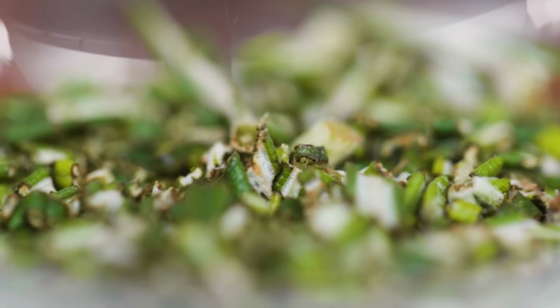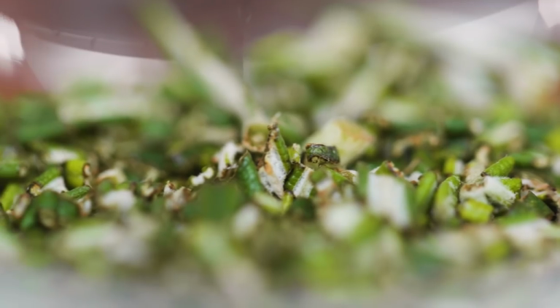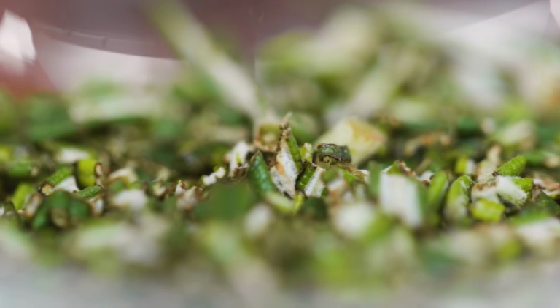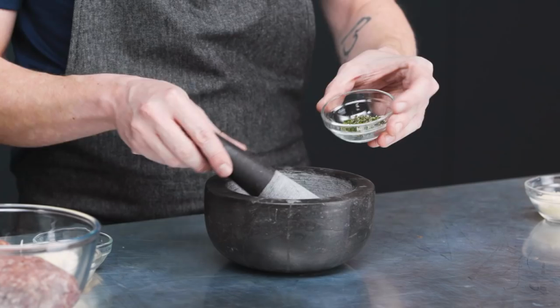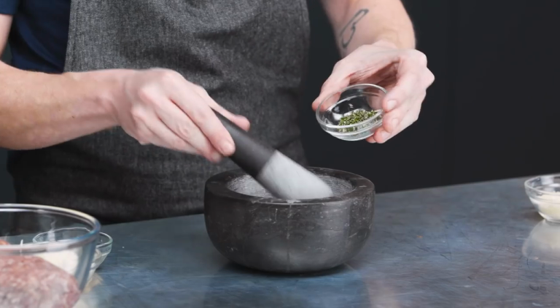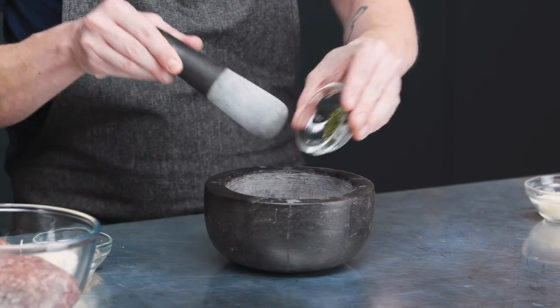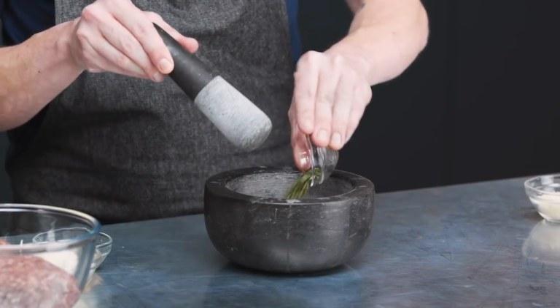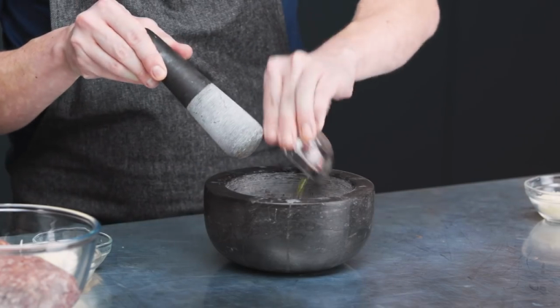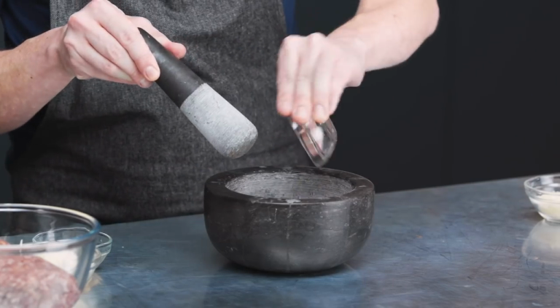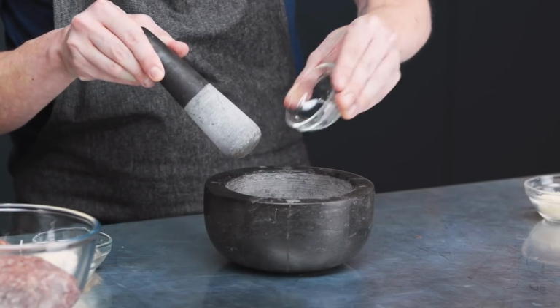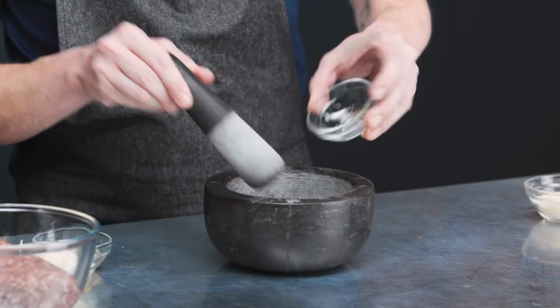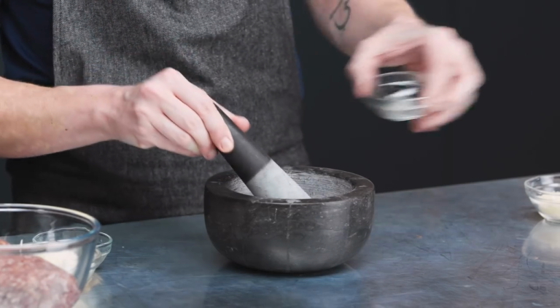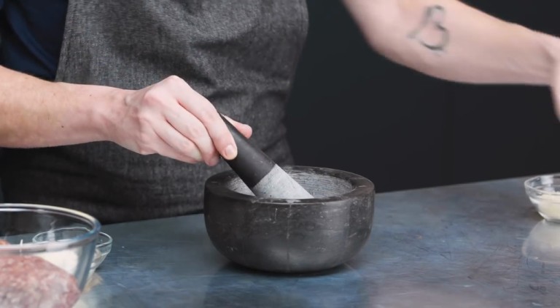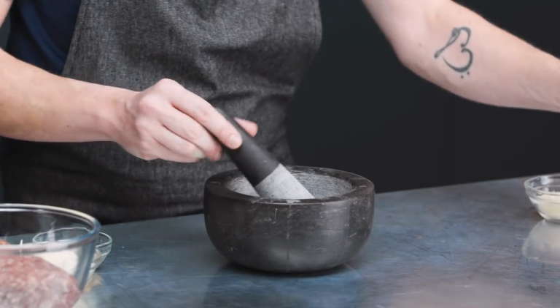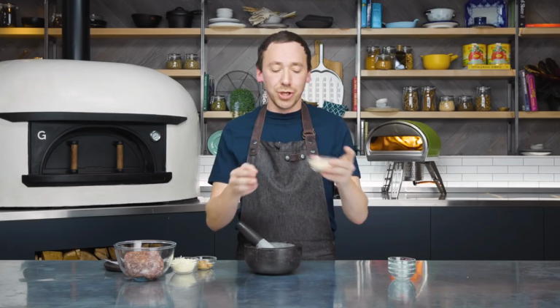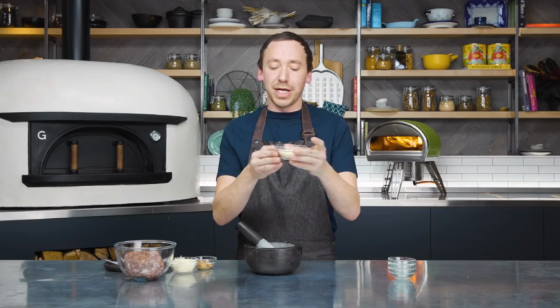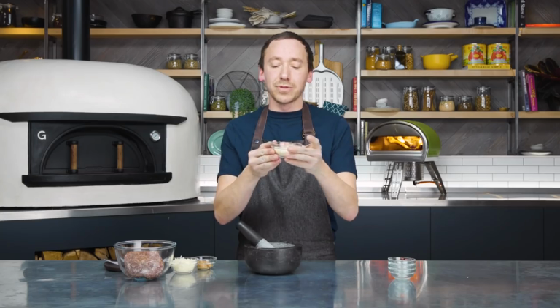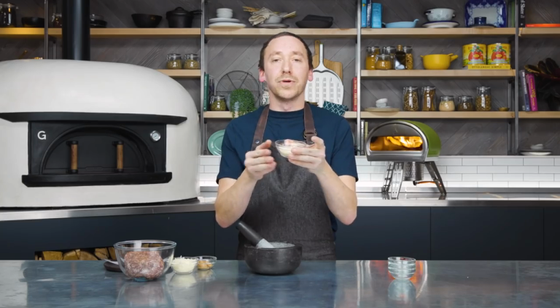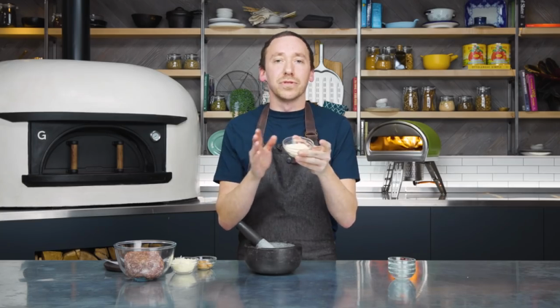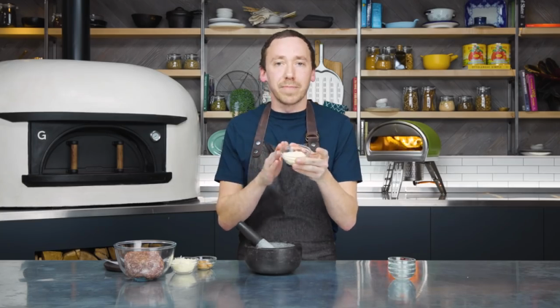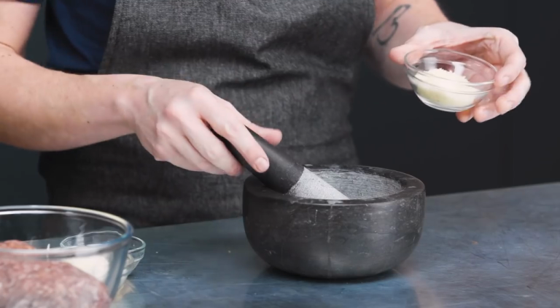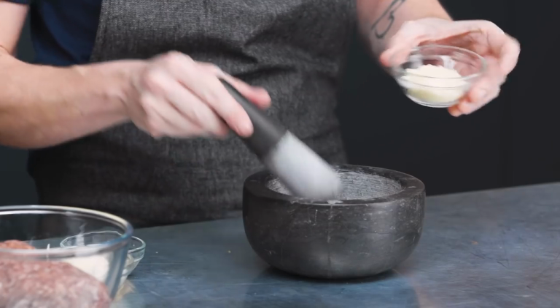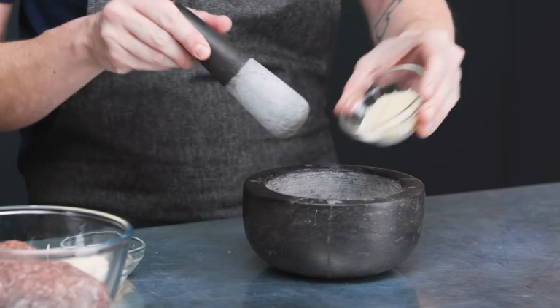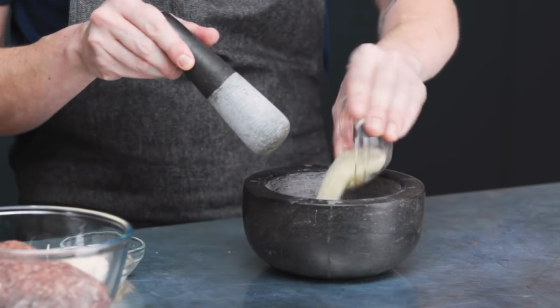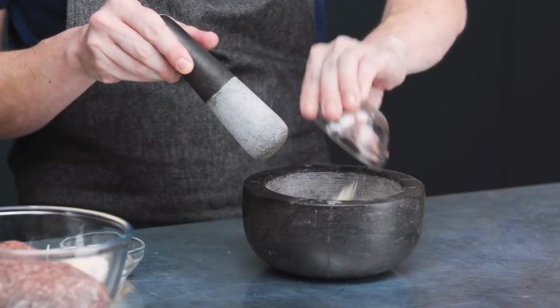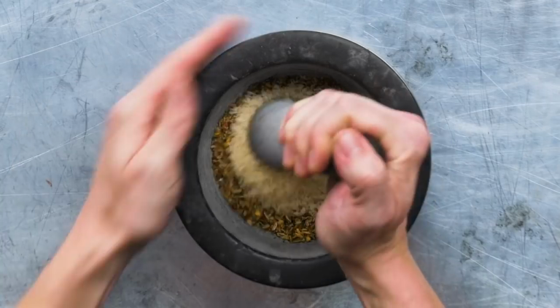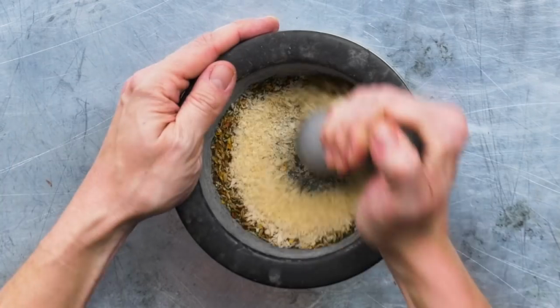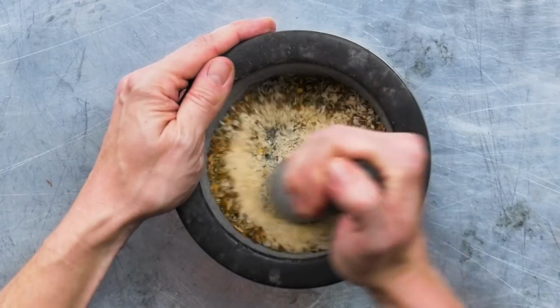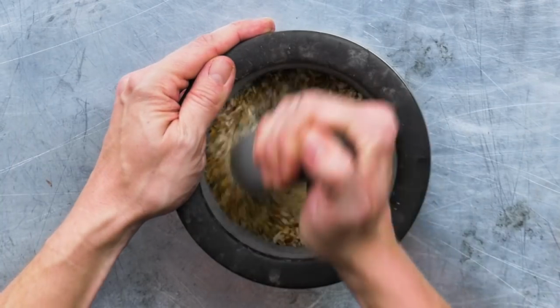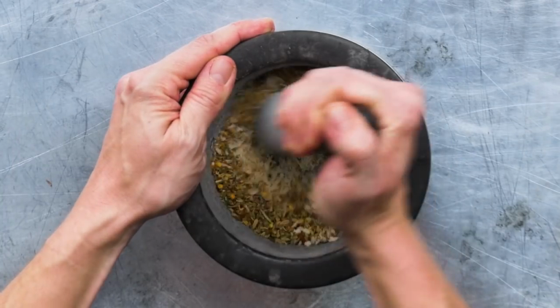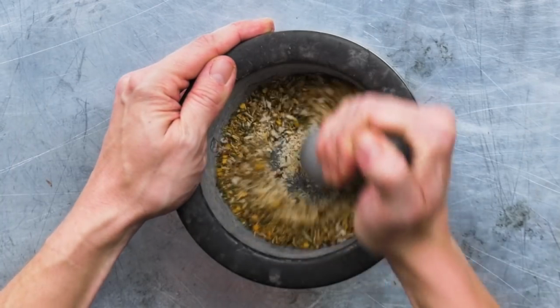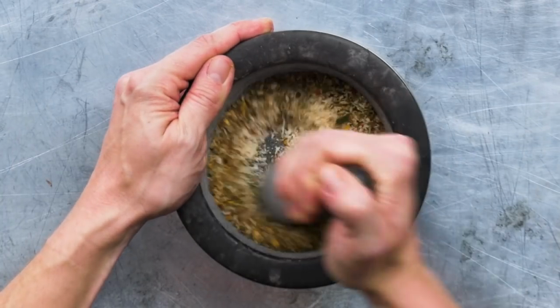Then we're going to add one tablespoon of chopped rosemary and two tablespoons of panko breadcrumbs — going to add those to the dry mix.